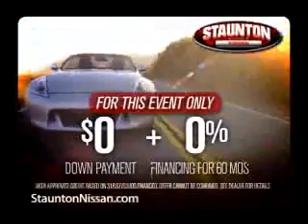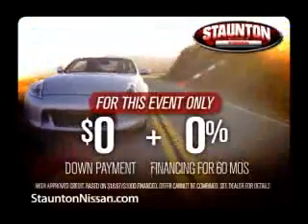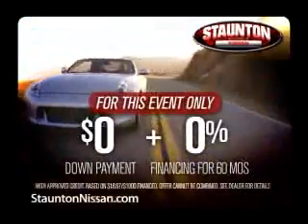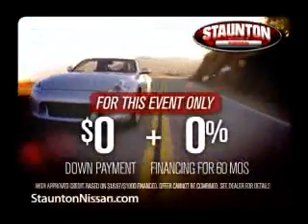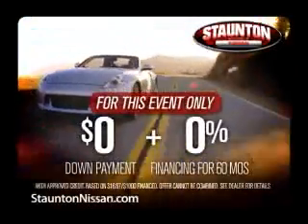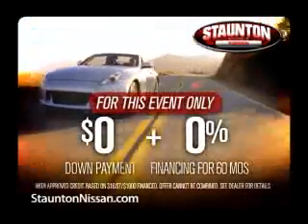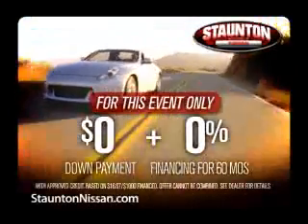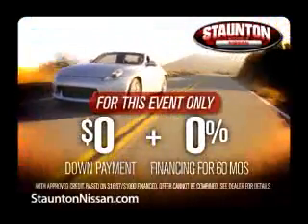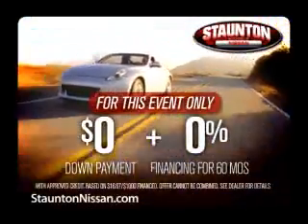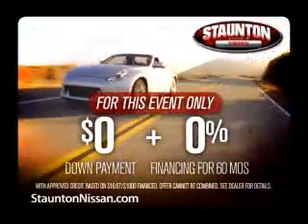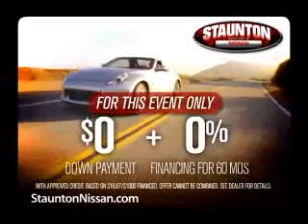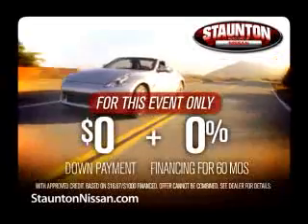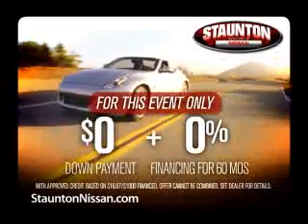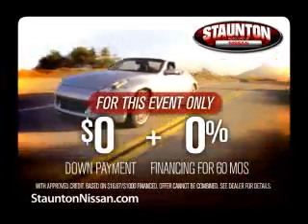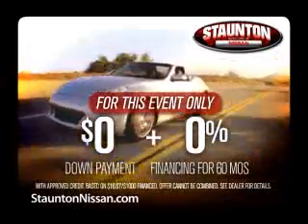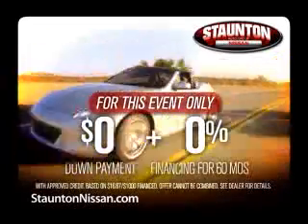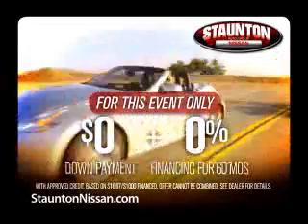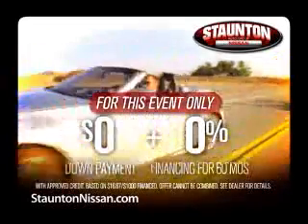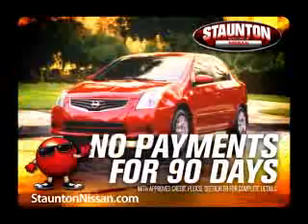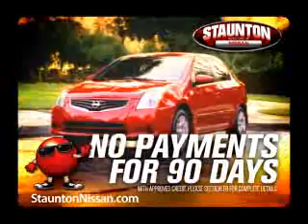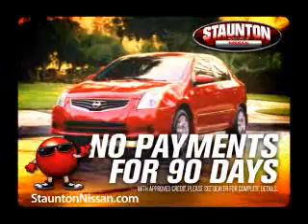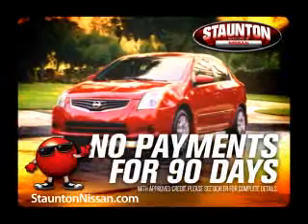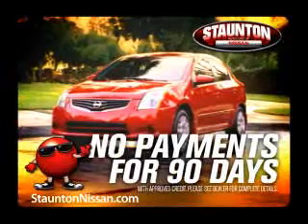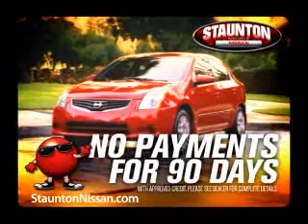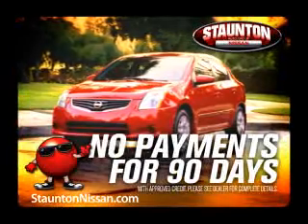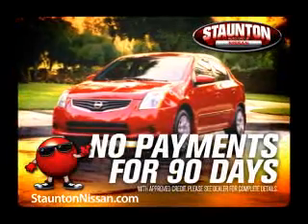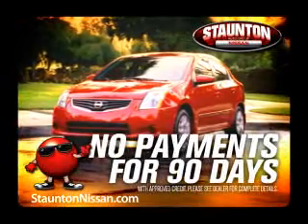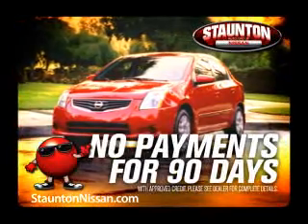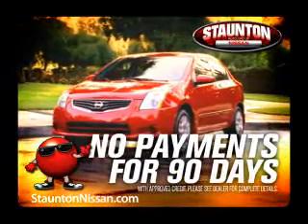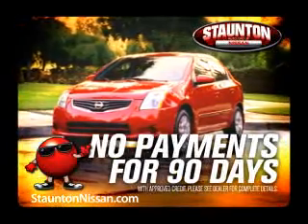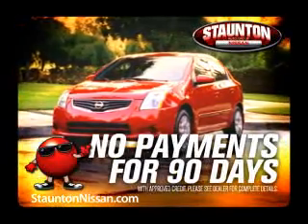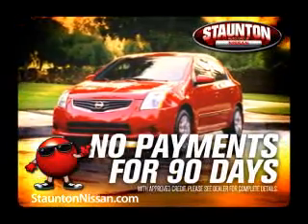Zero dollars down and 0% financing for 60 months on our best-selling models. Plus, ride free for the summer and make no payments for 90 days.